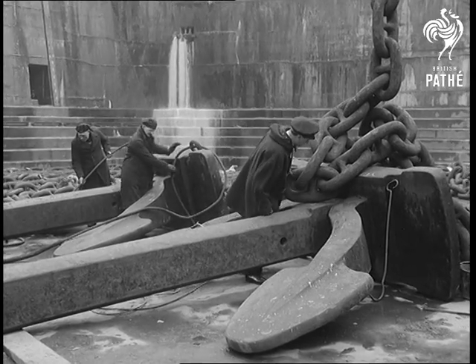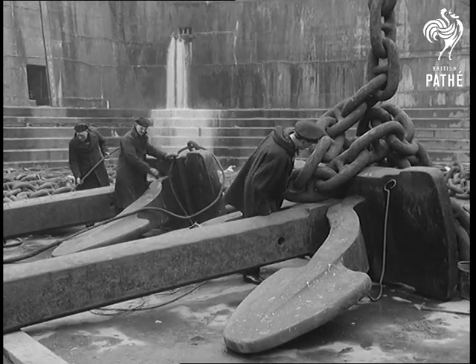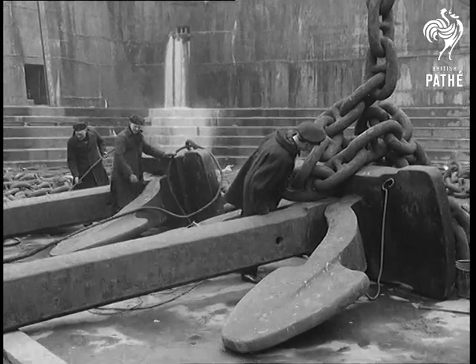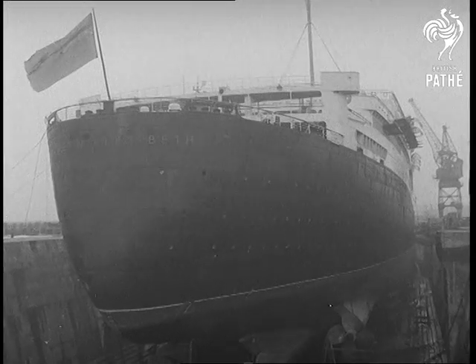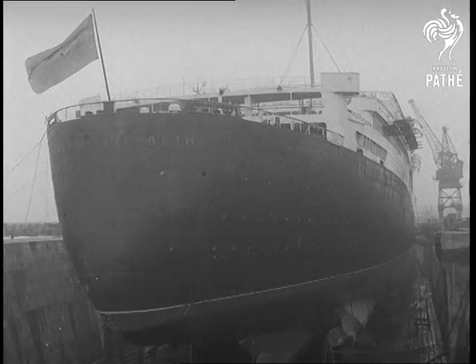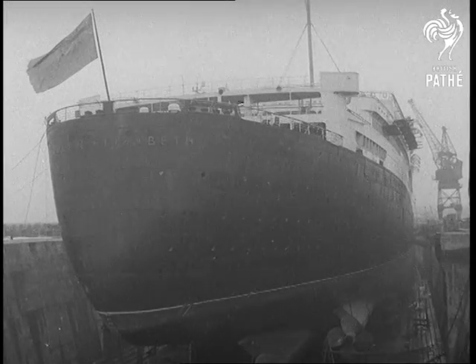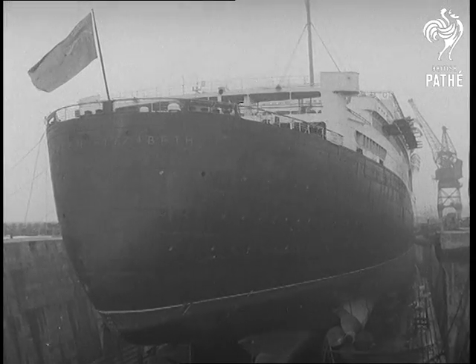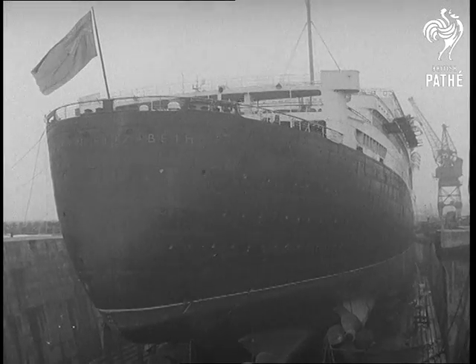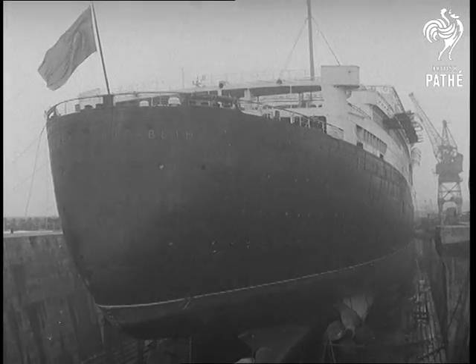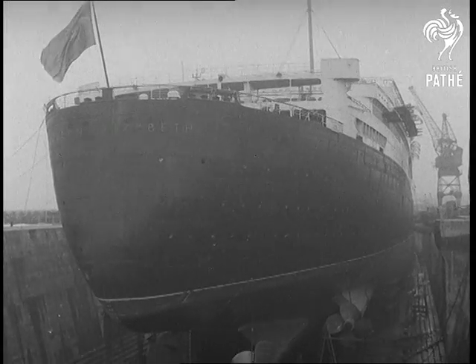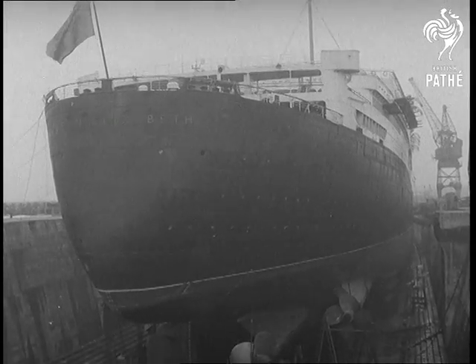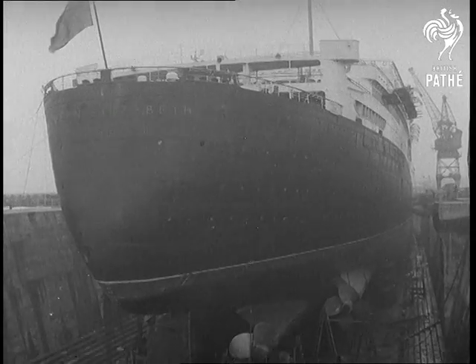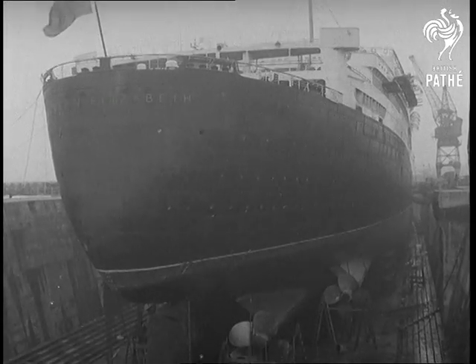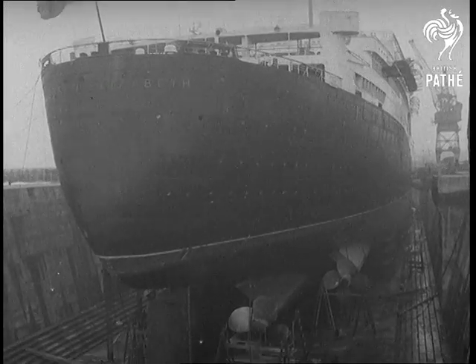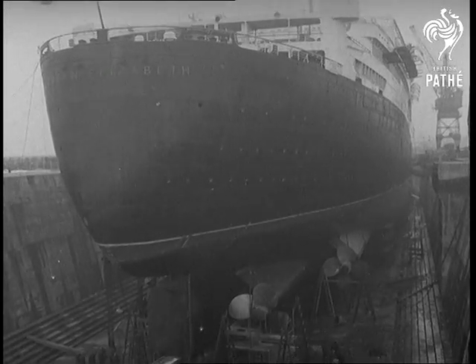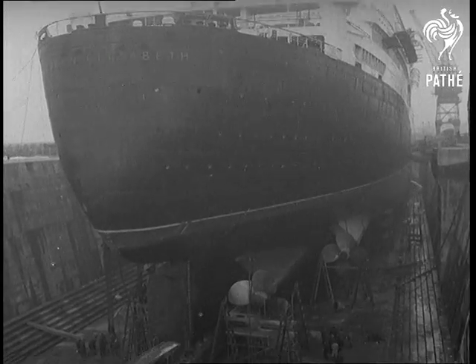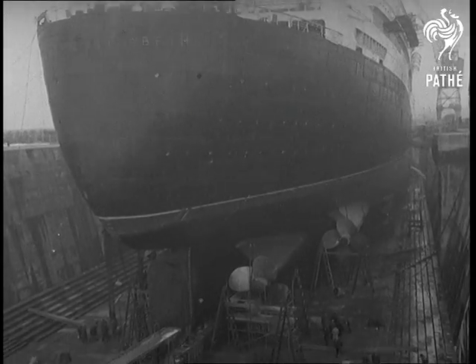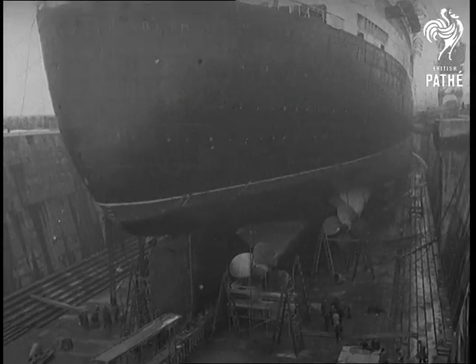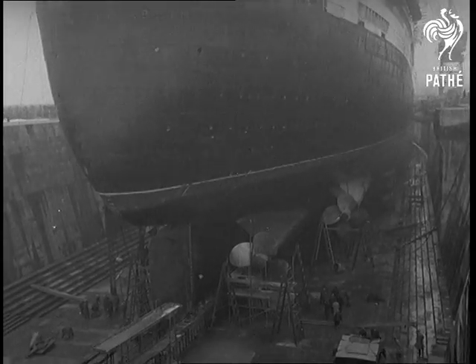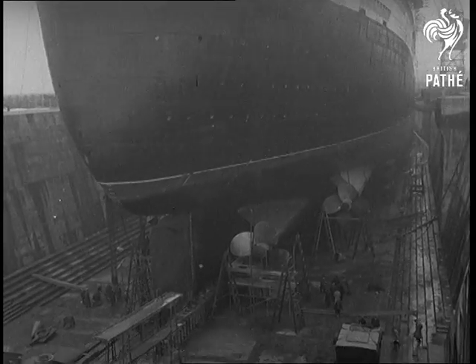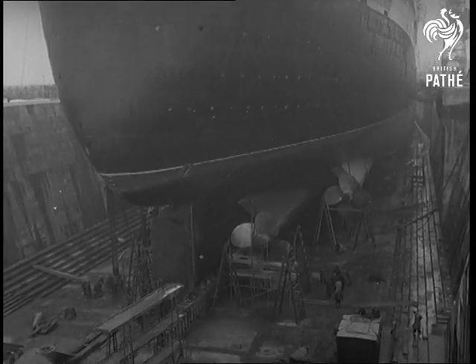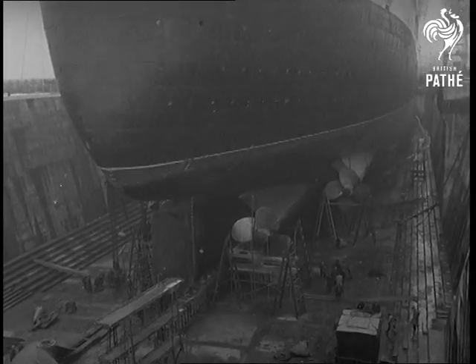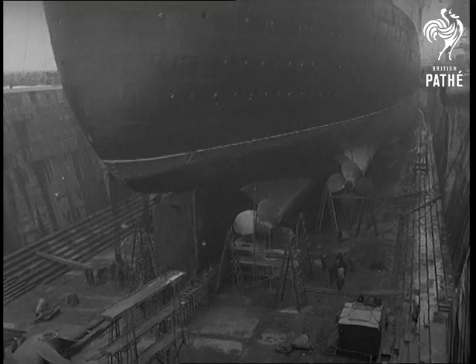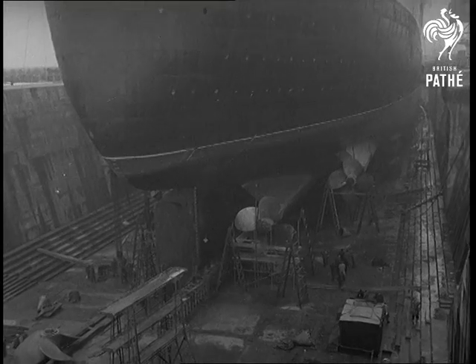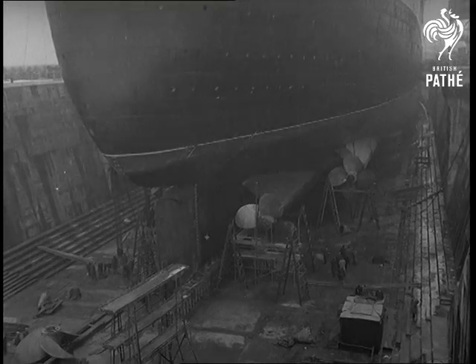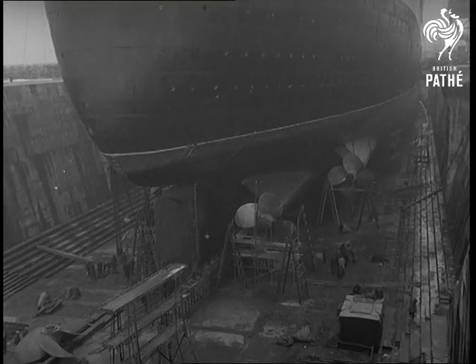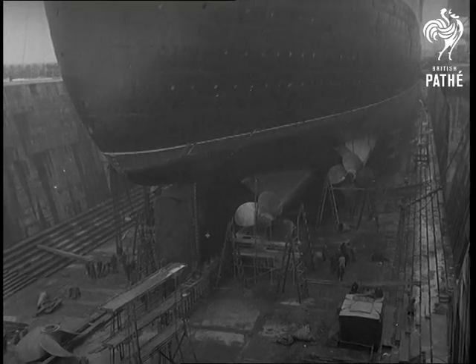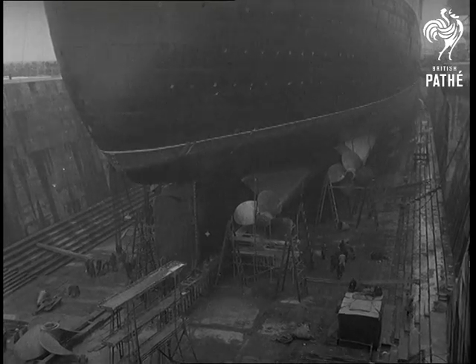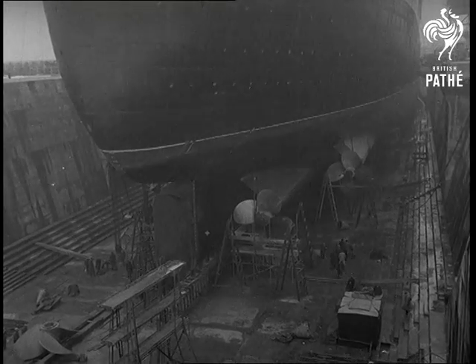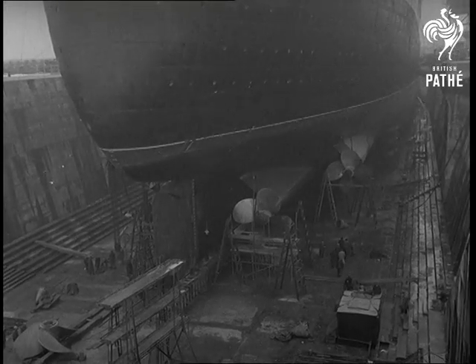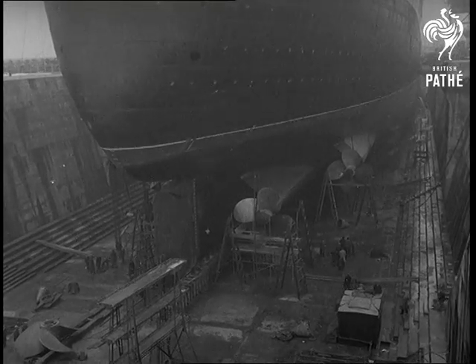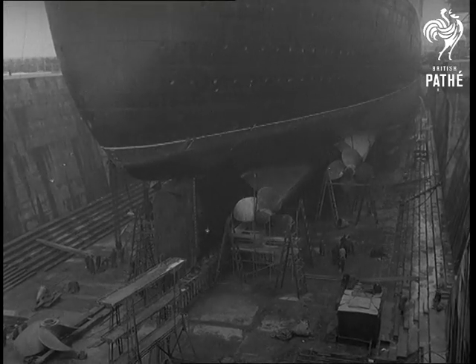Down at the other end there are some pretty weighty problems too. Four 32-ton propellers are to be given the once-over.